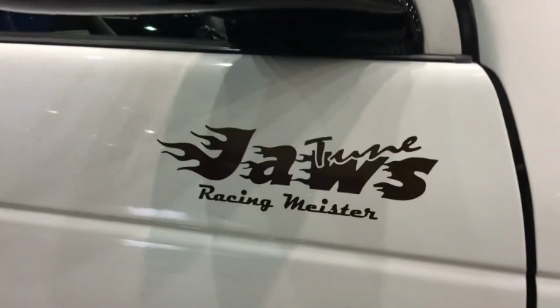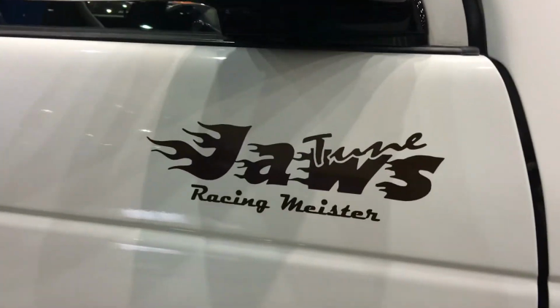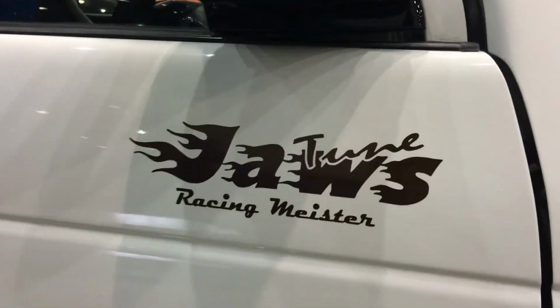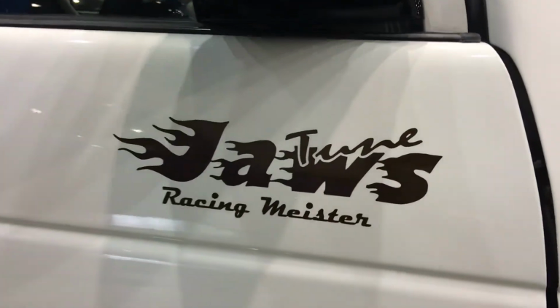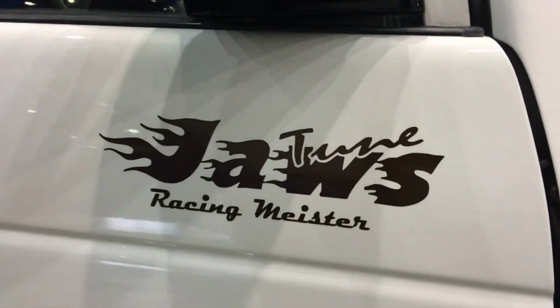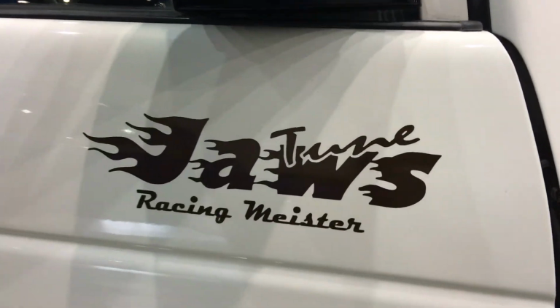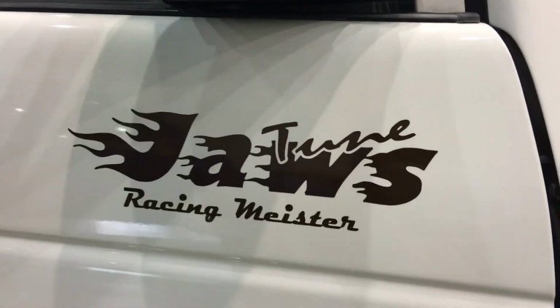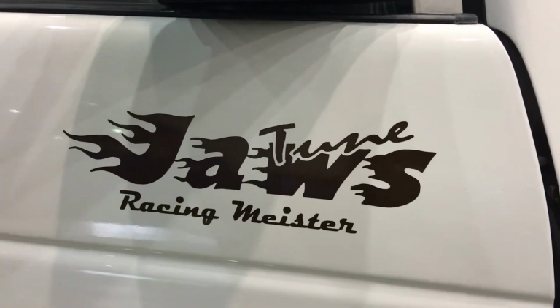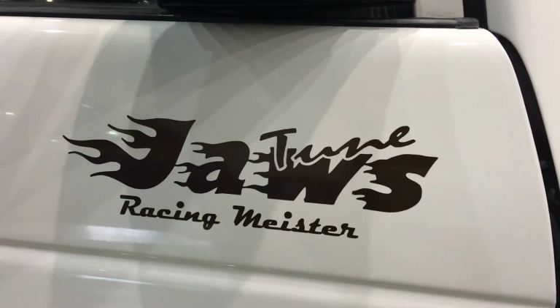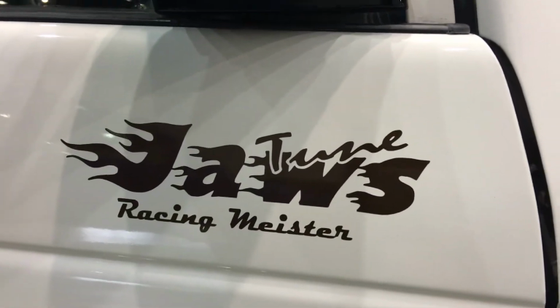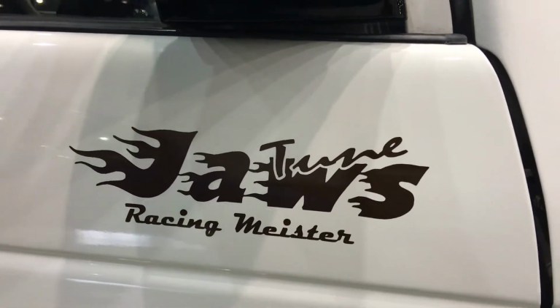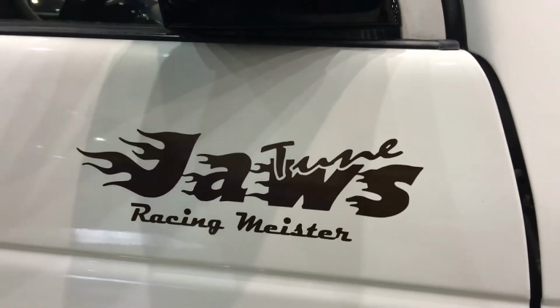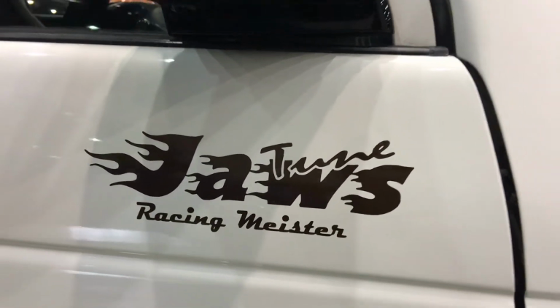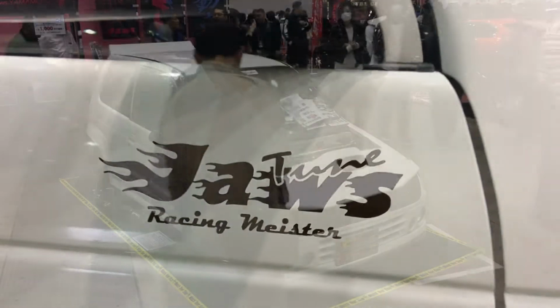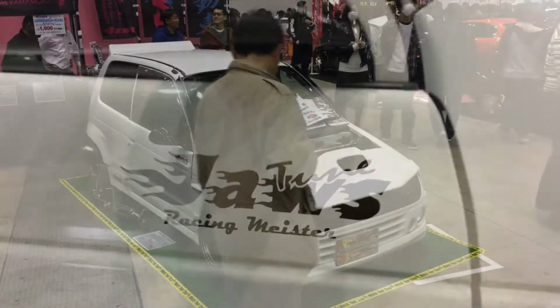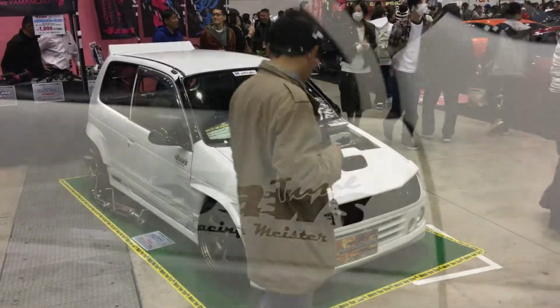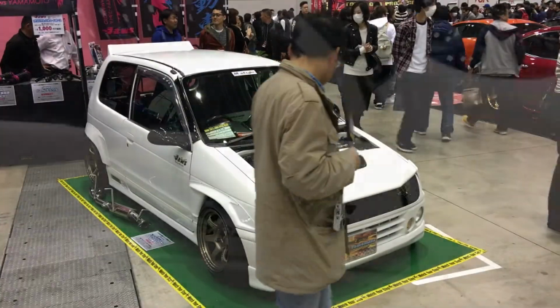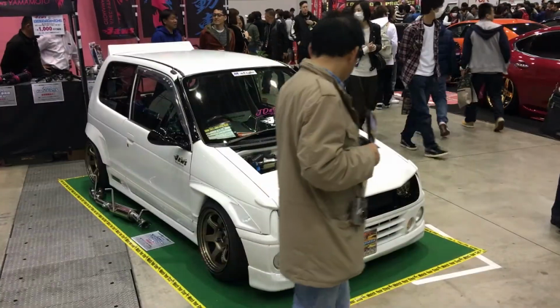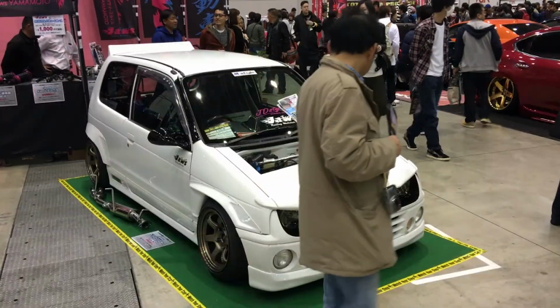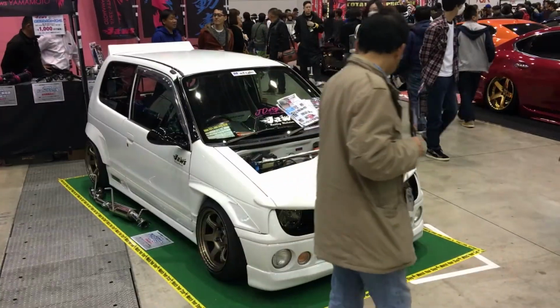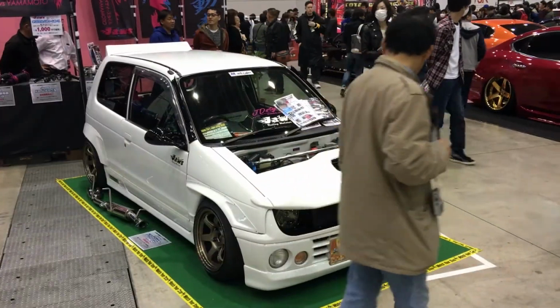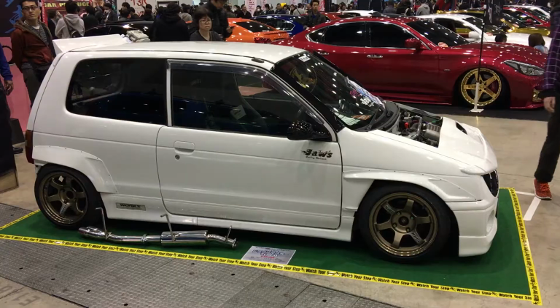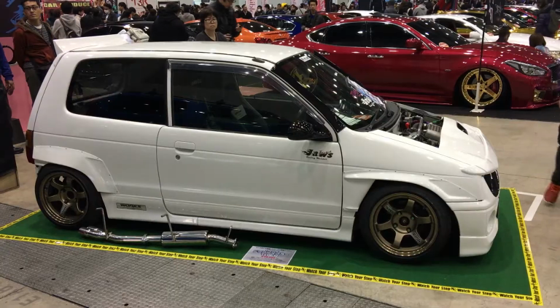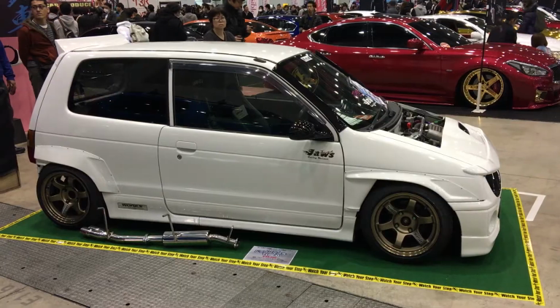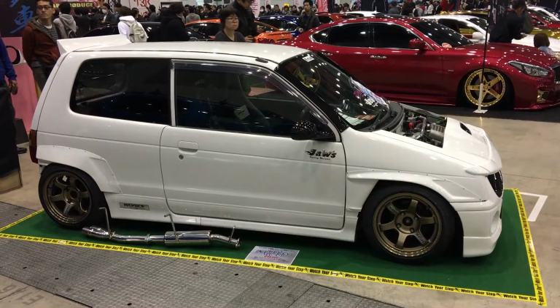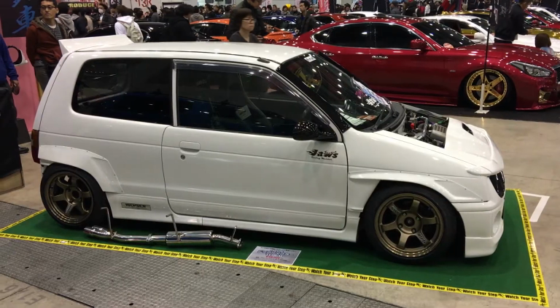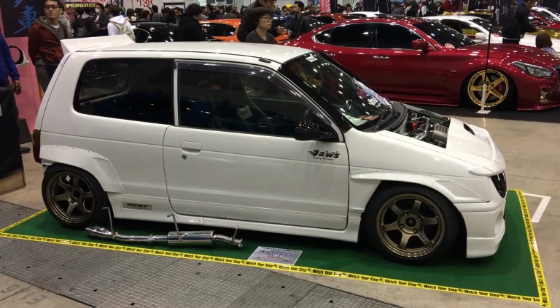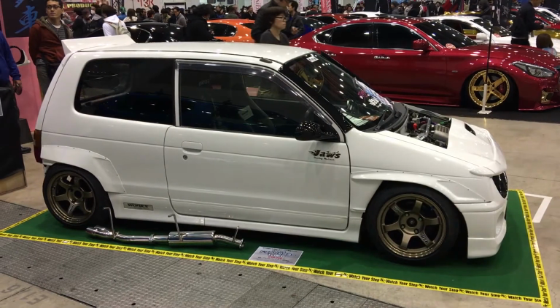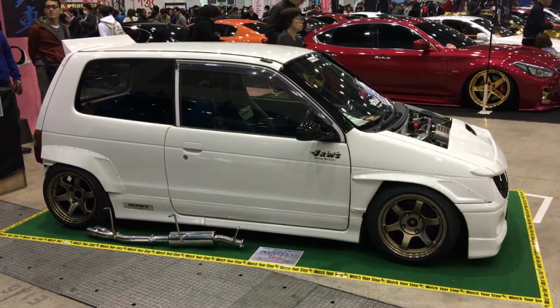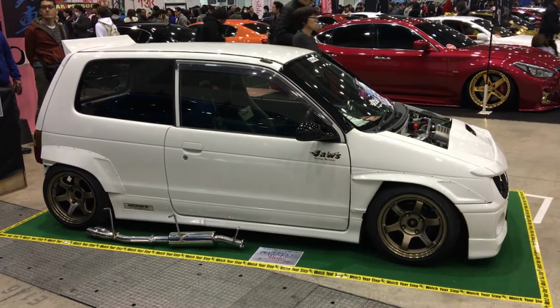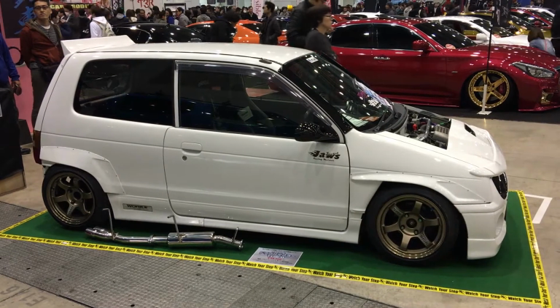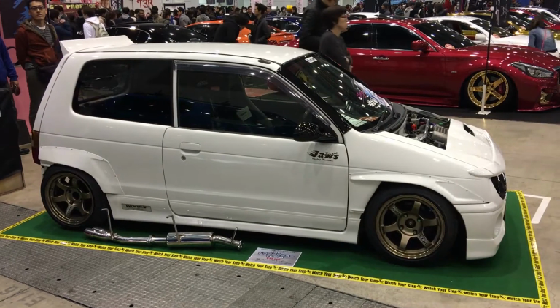Jaws Yamamoto is a Suzuki K-Car Performance Shop in Fukuoka Prefecture. Their drift Alto is pretty cool — in fact, I think I want one.